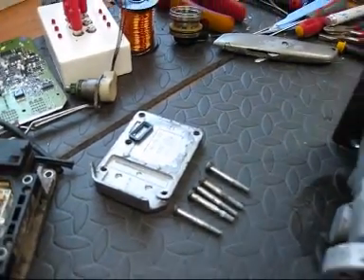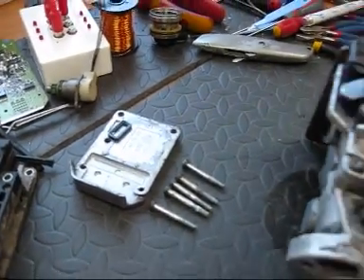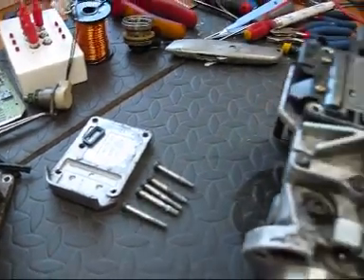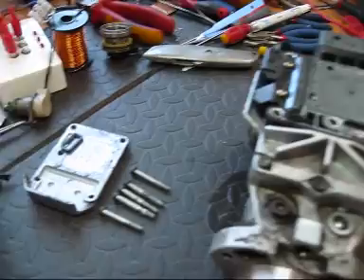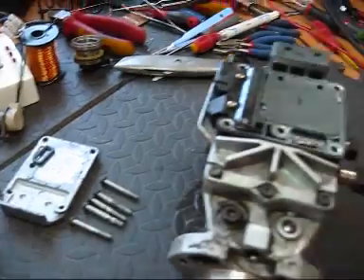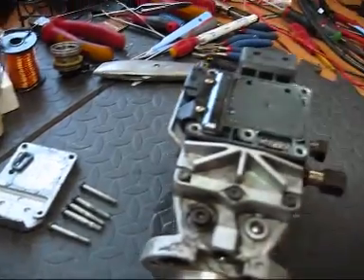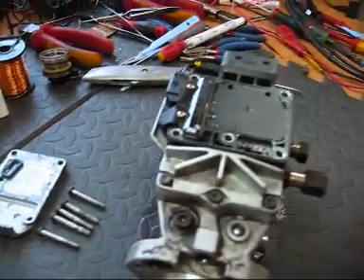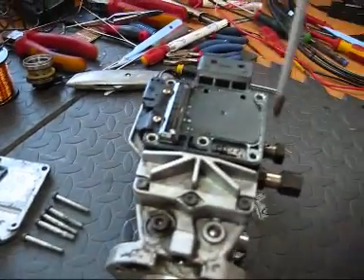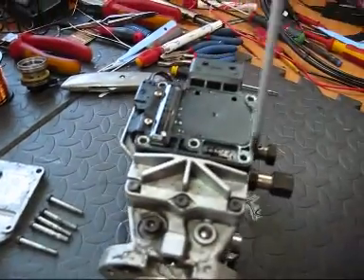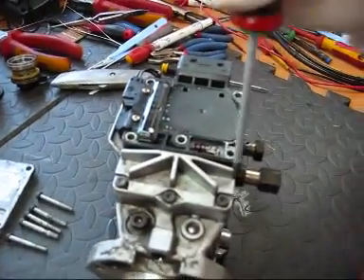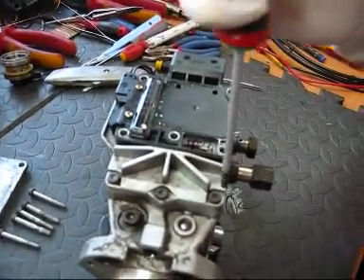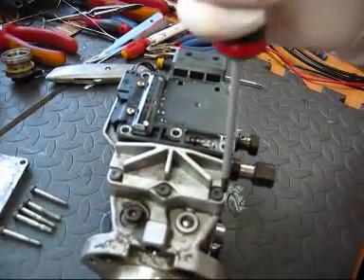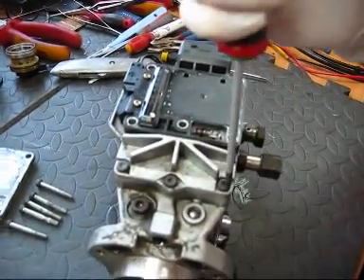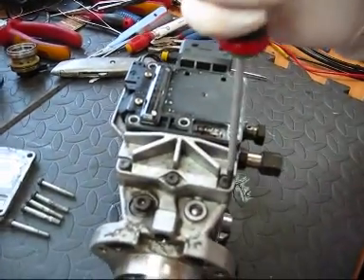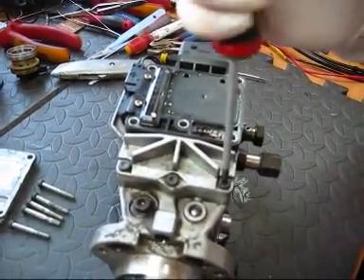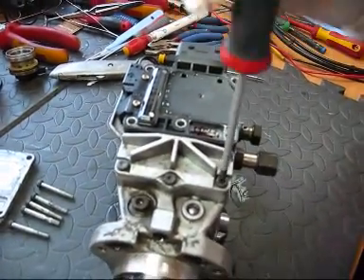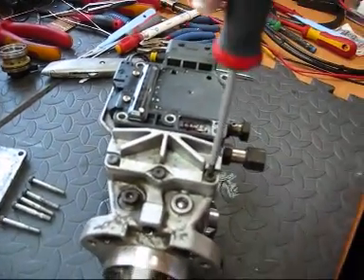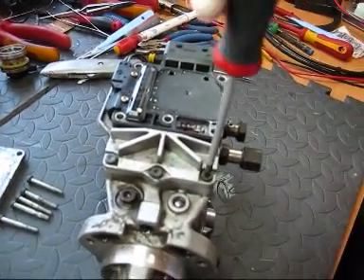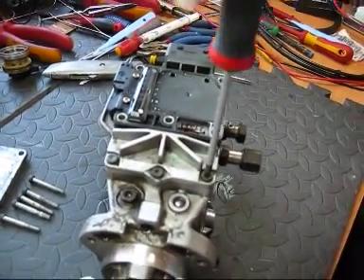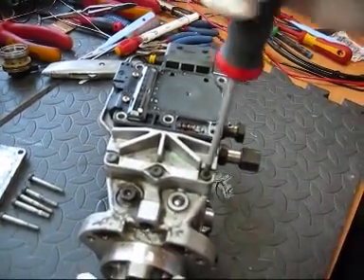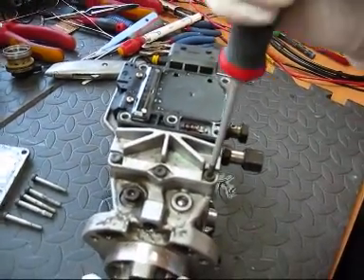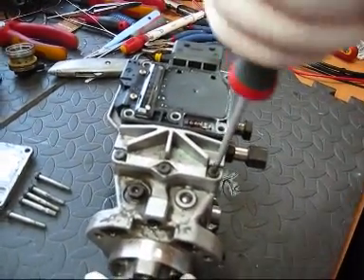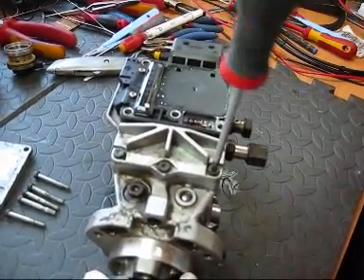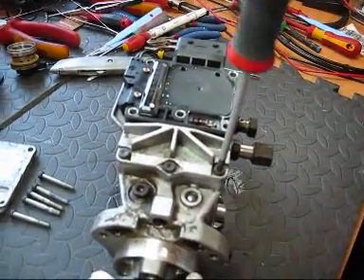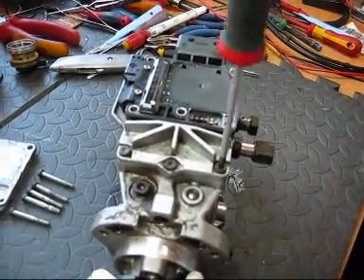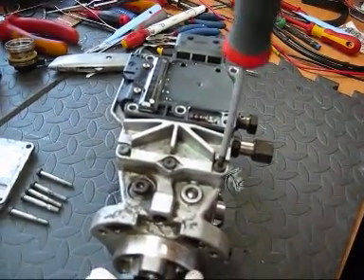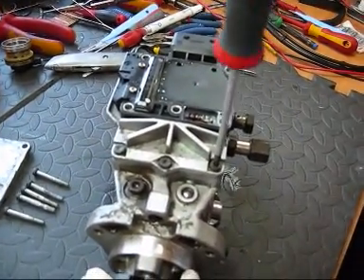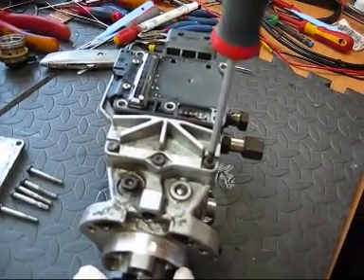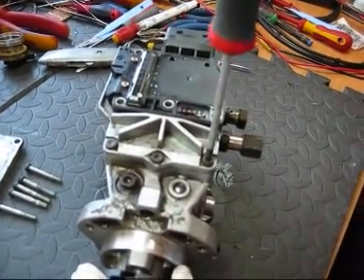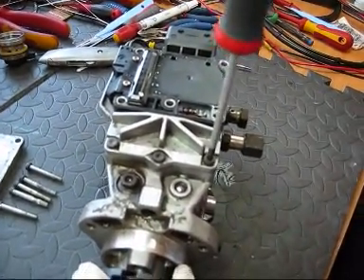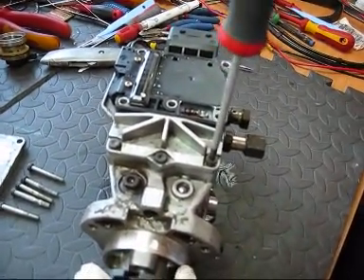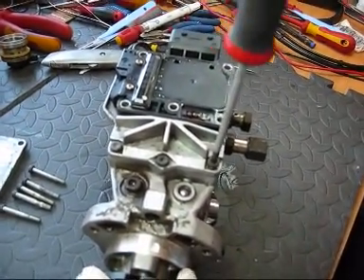Then continue to remove the final remaining T25 screws.